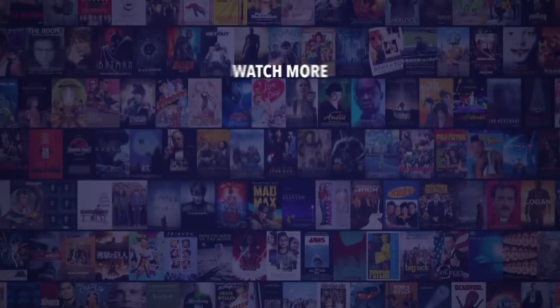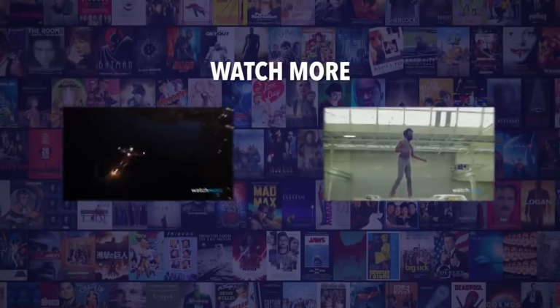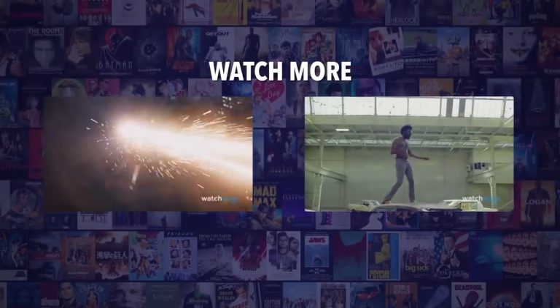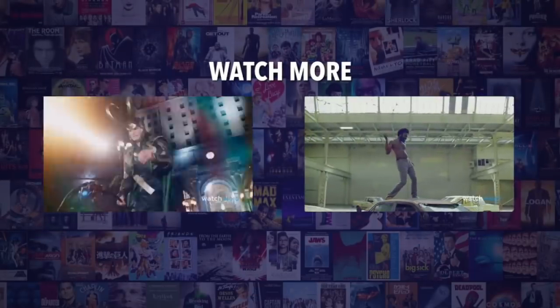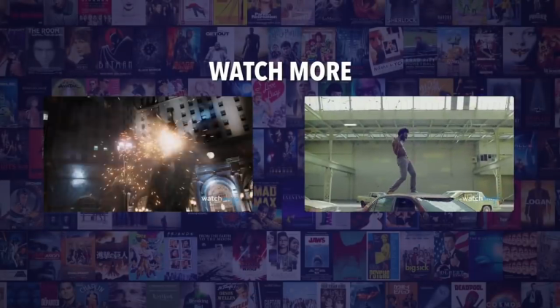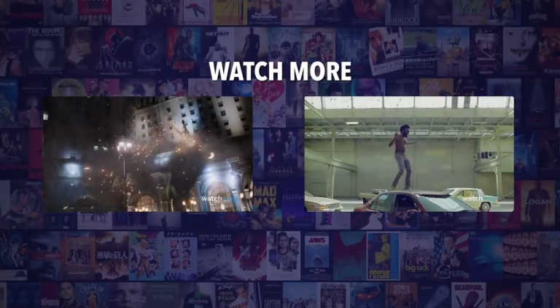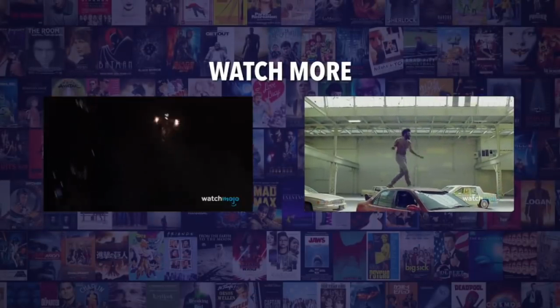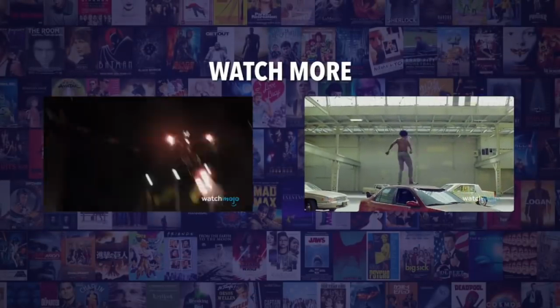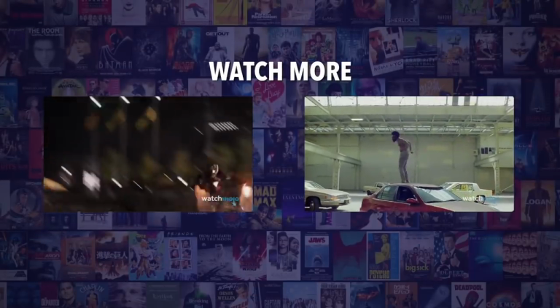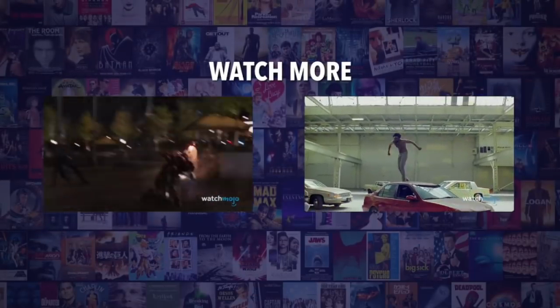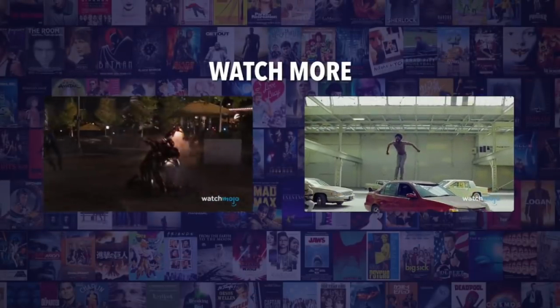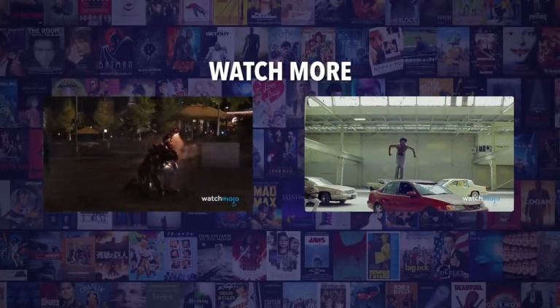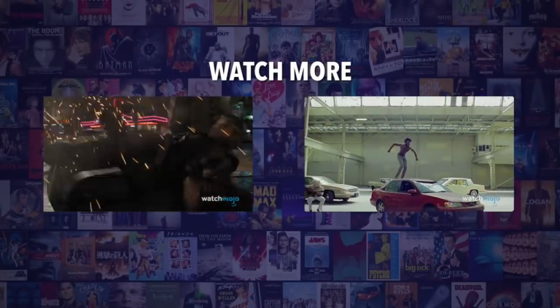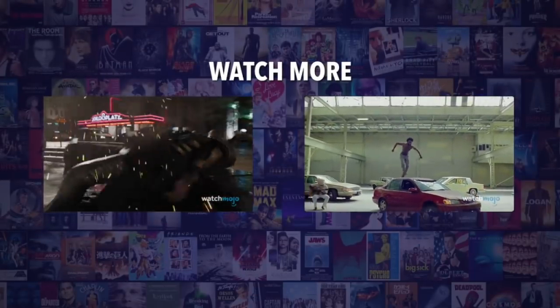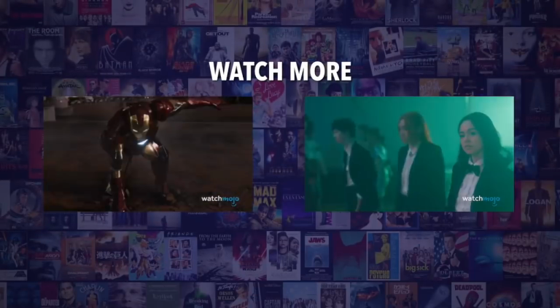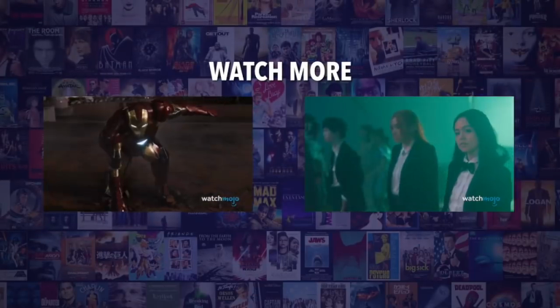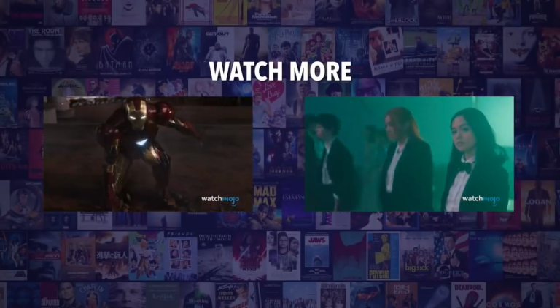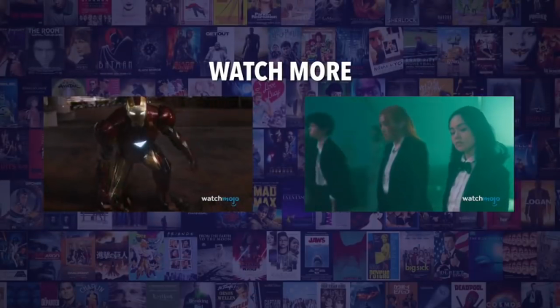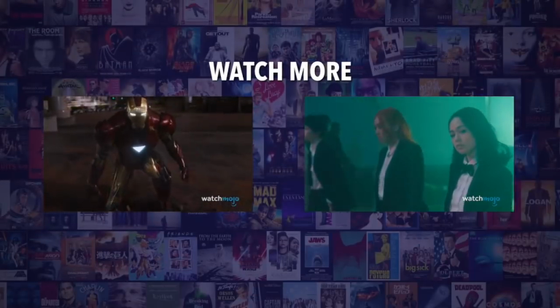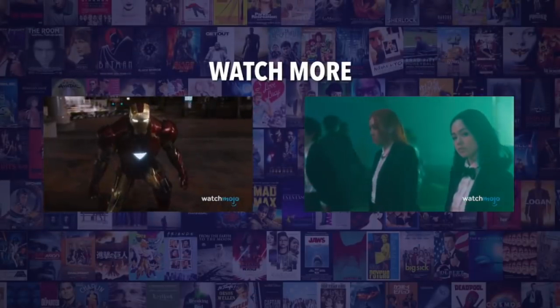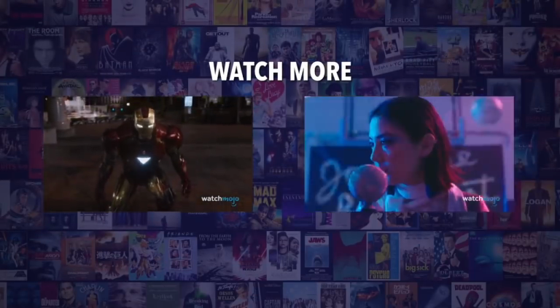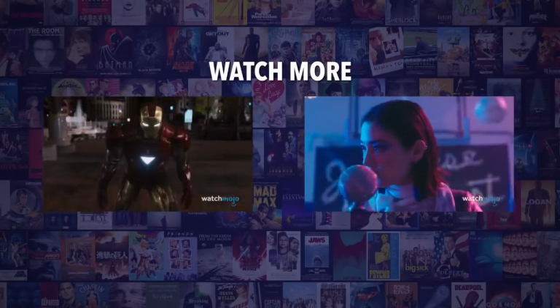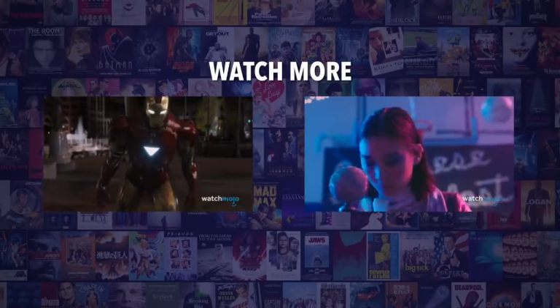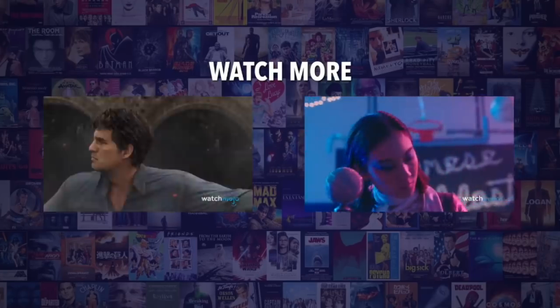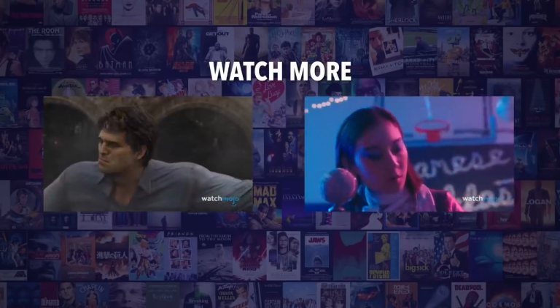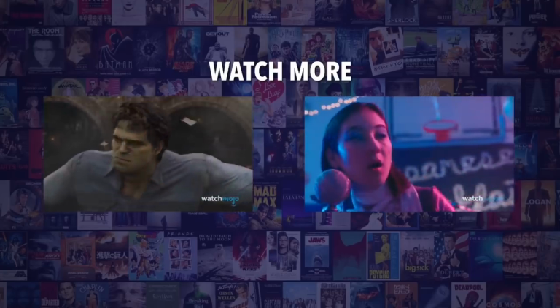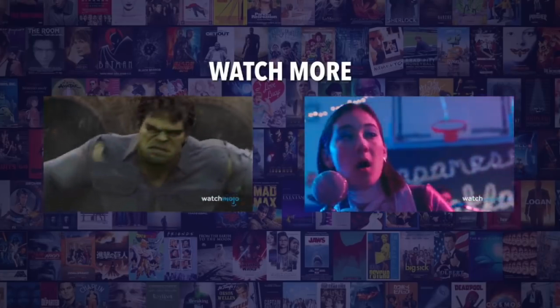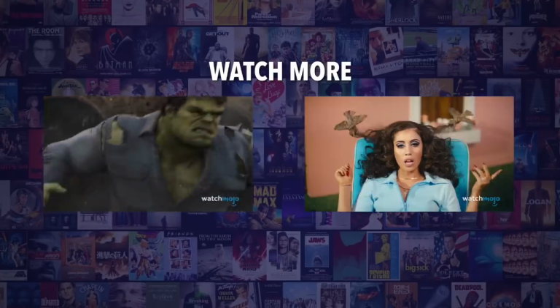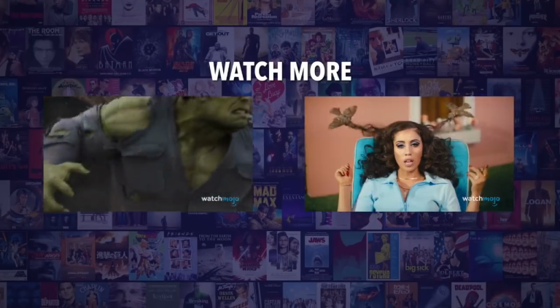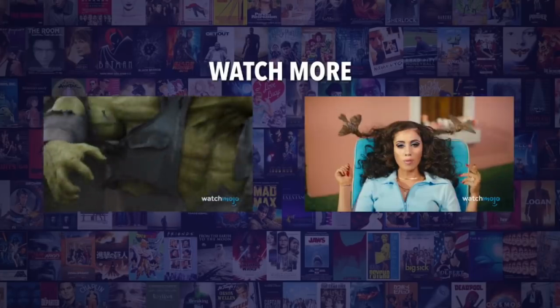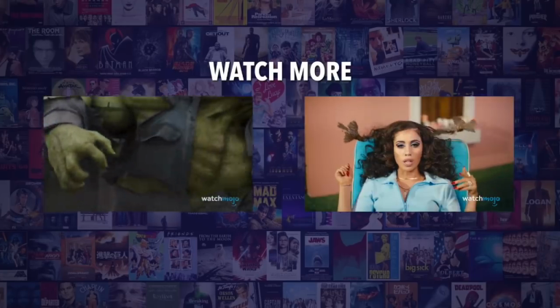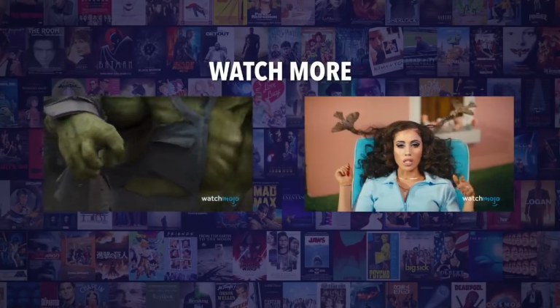Do you agree with our picks? Check out these other great clips from WatchMojo, and be sure to subscribe and ring the bell to be notified about our latest videos.